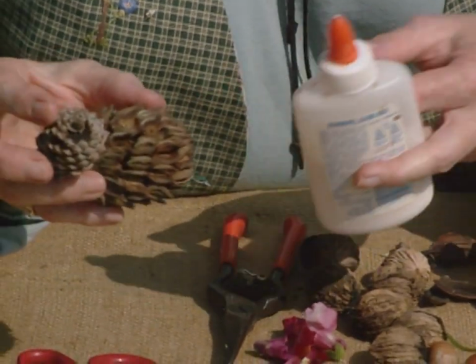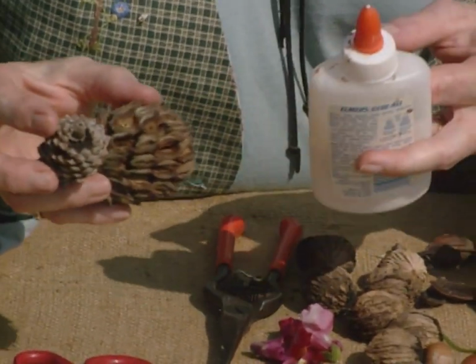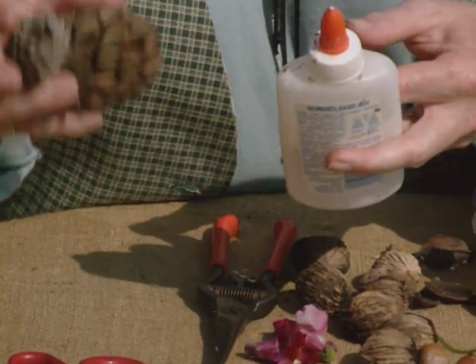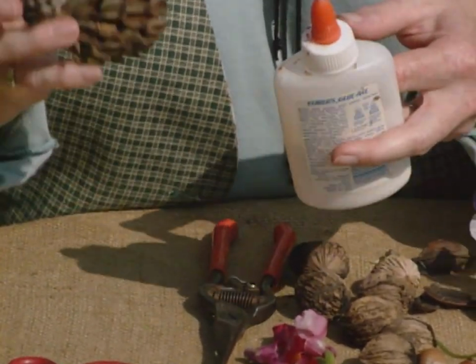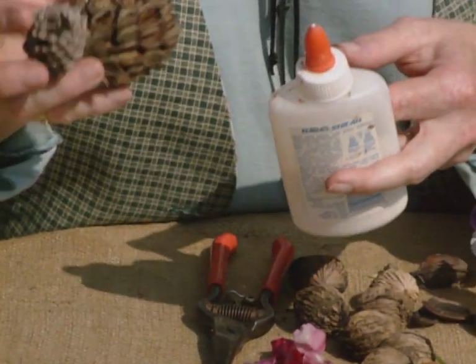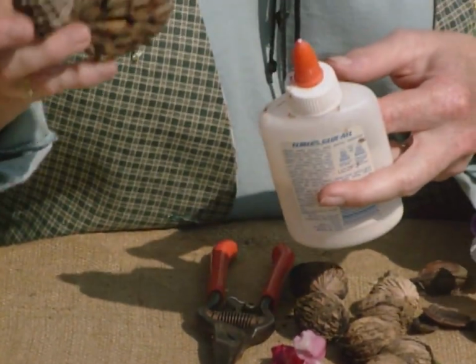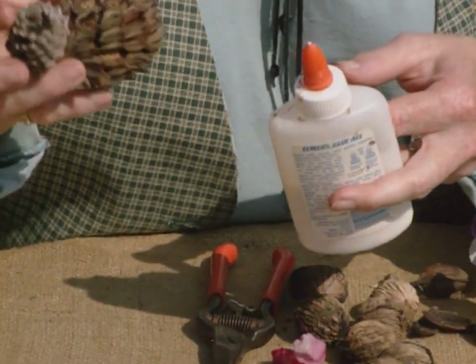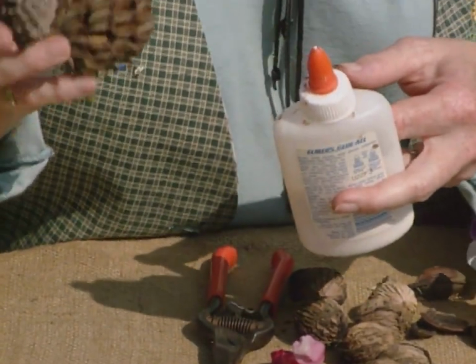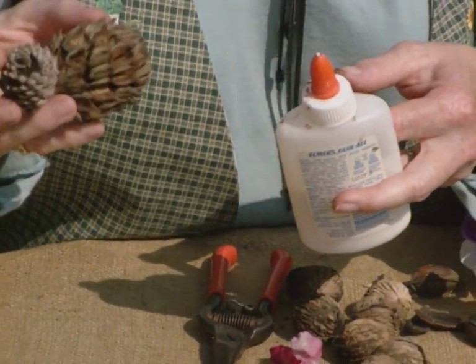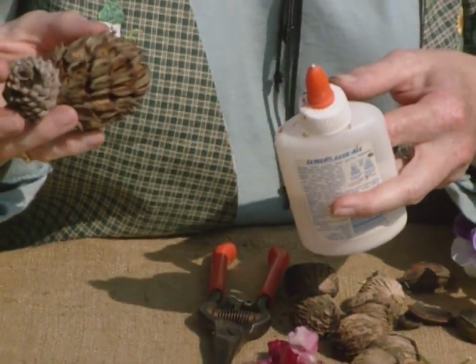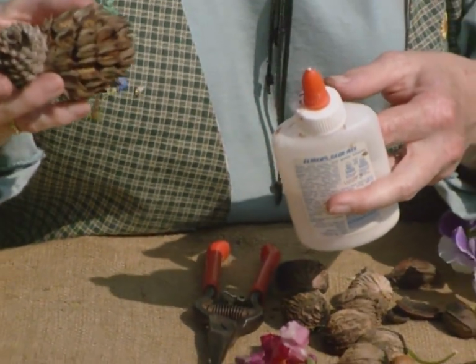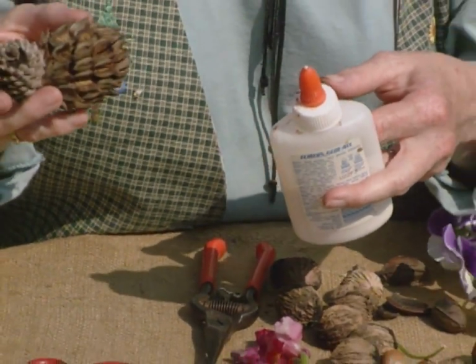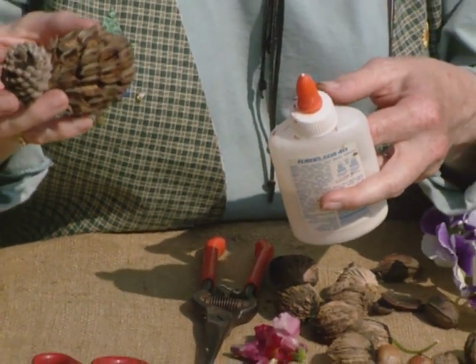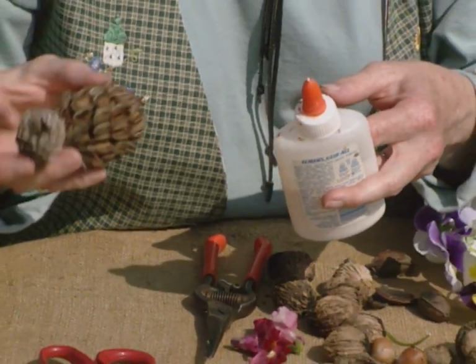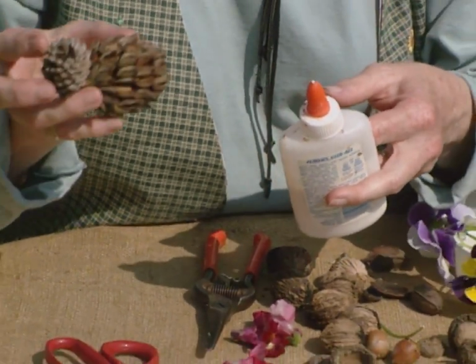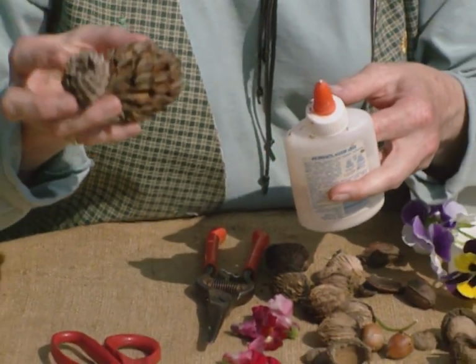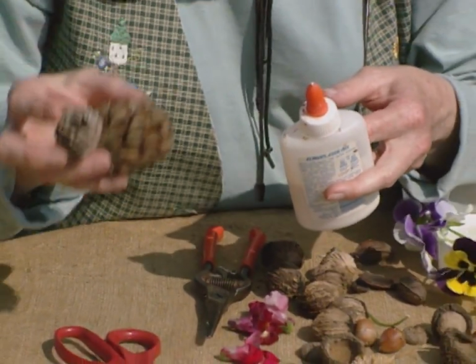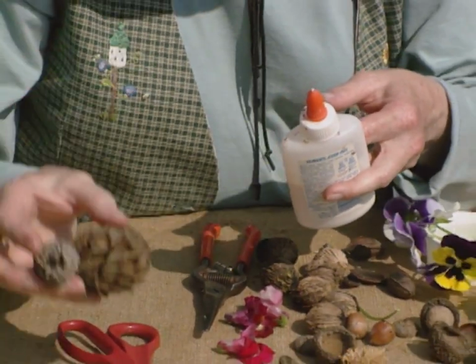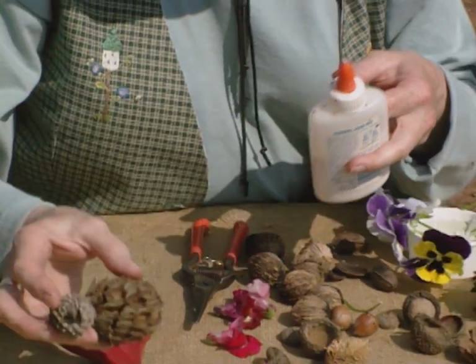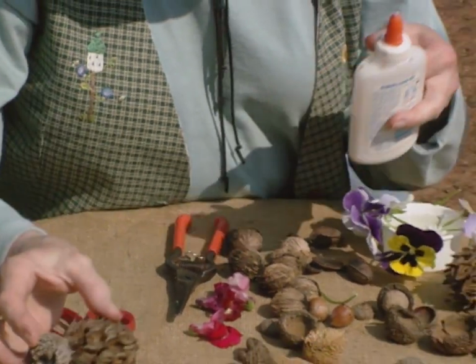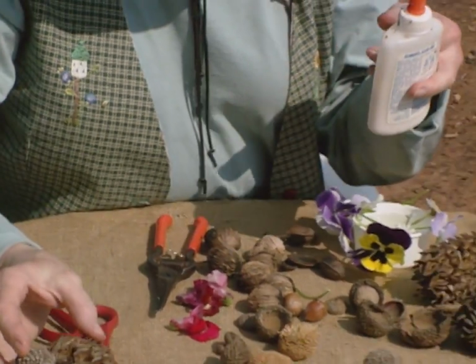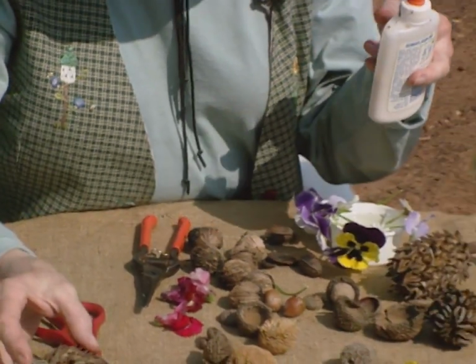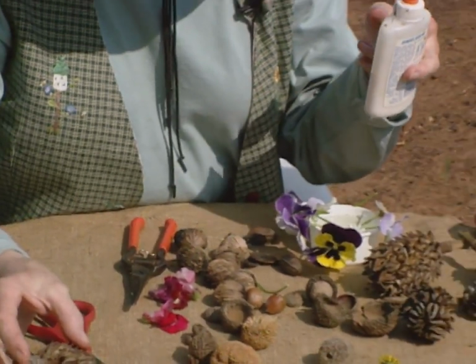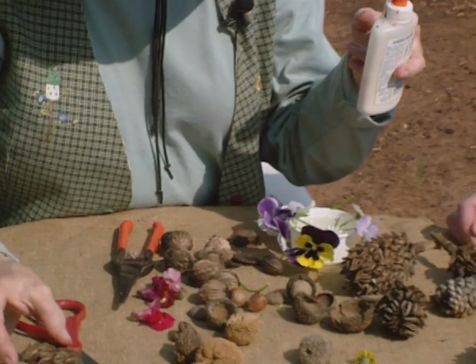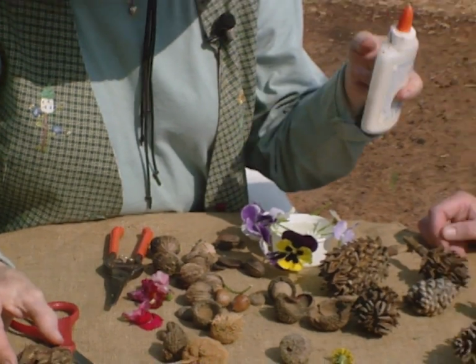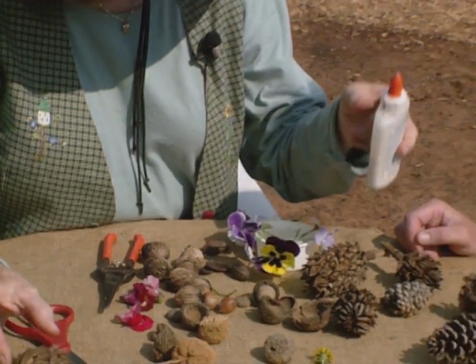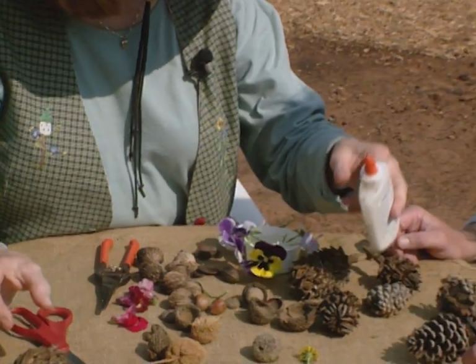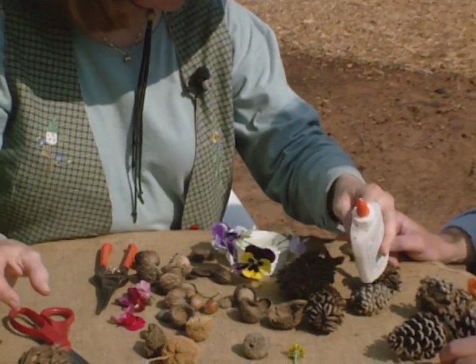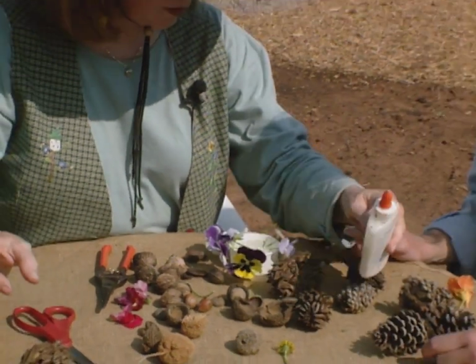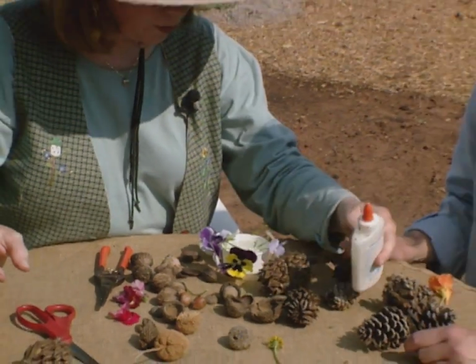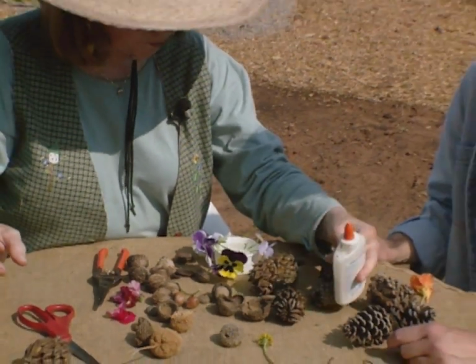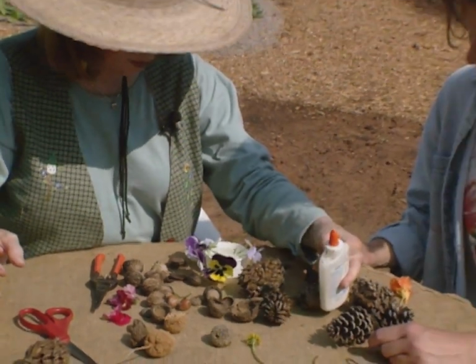There are just a lot of different ducks and critters that they can make out of pods. So just experiment a little bit with a little bit of glue.